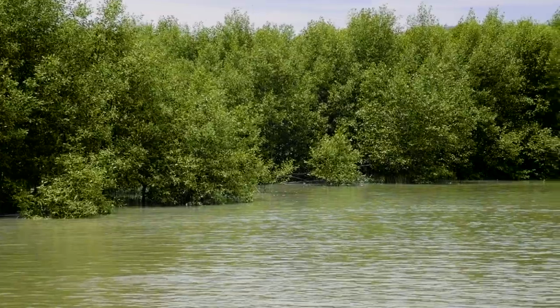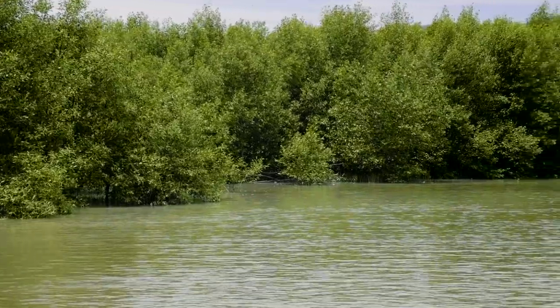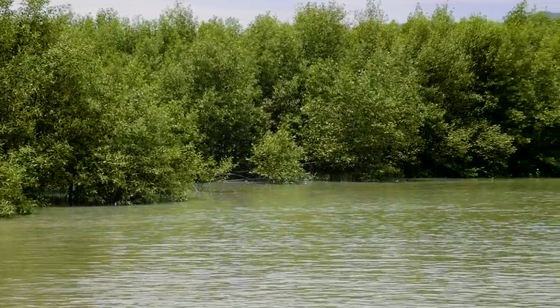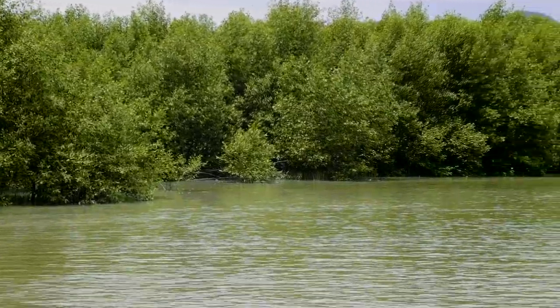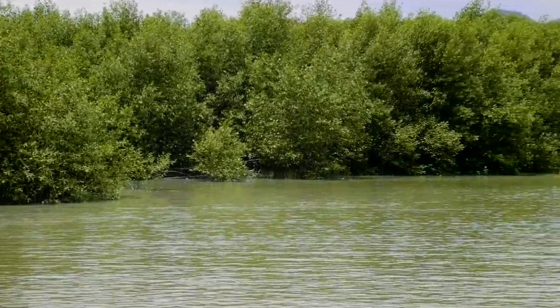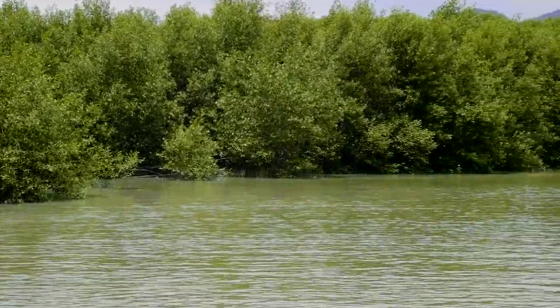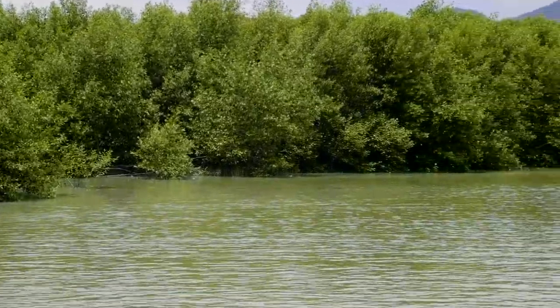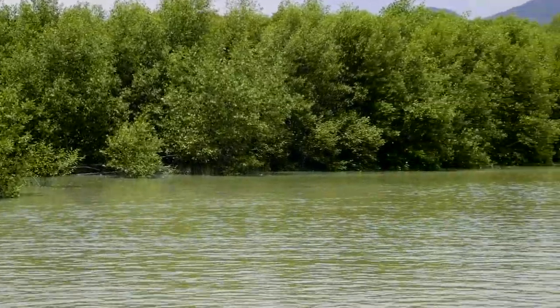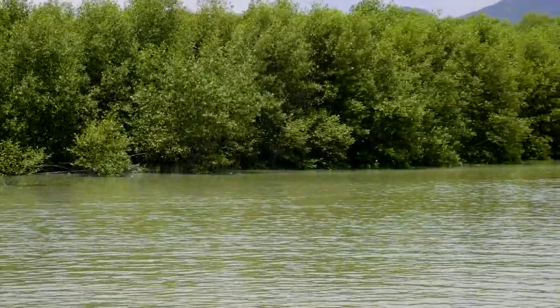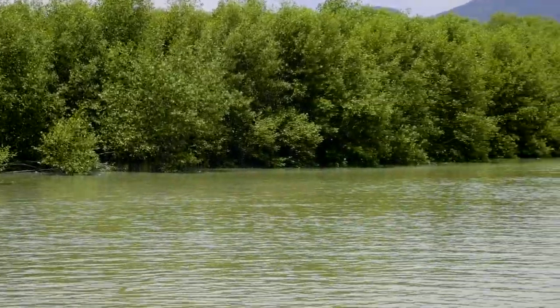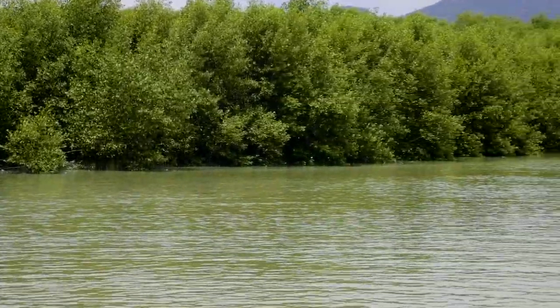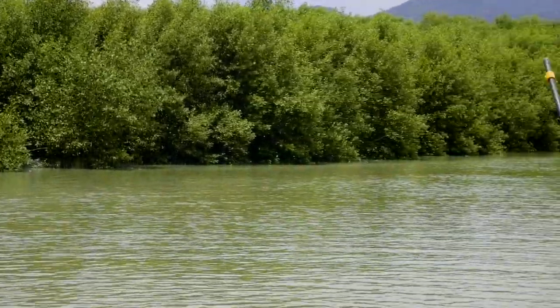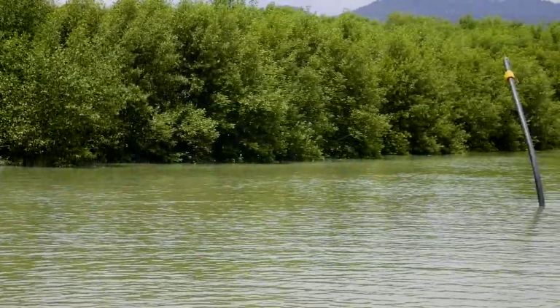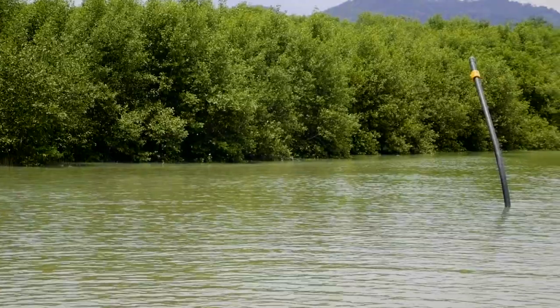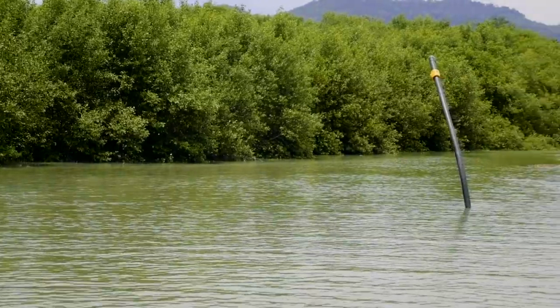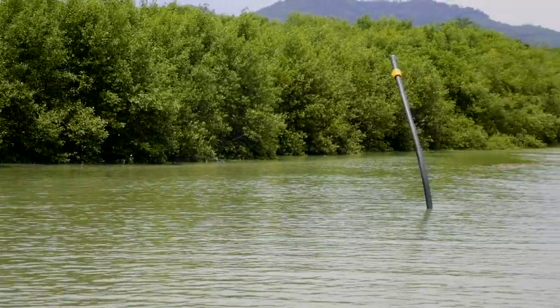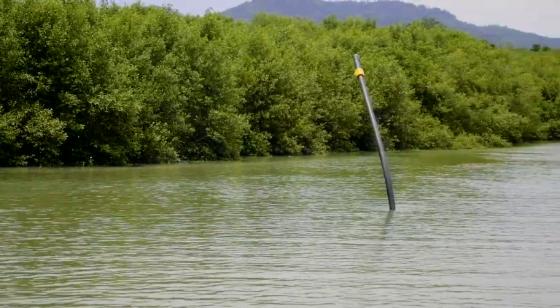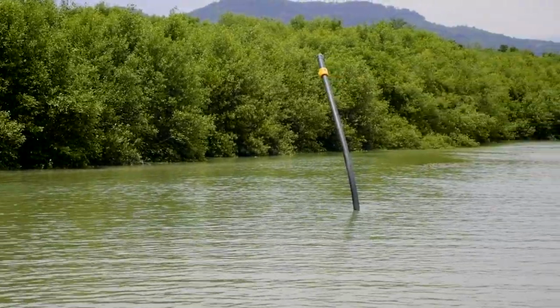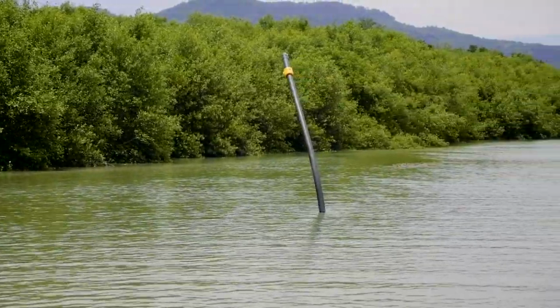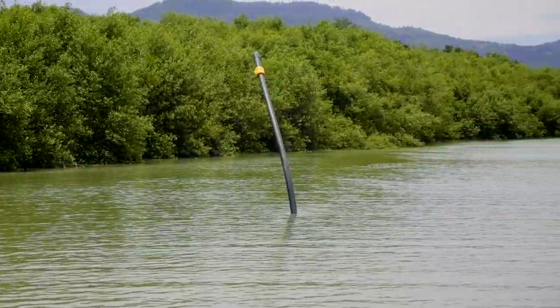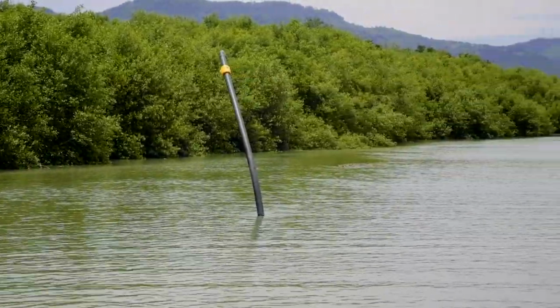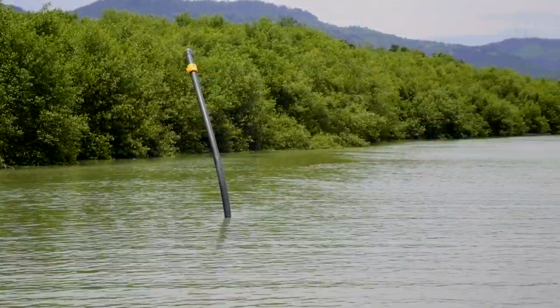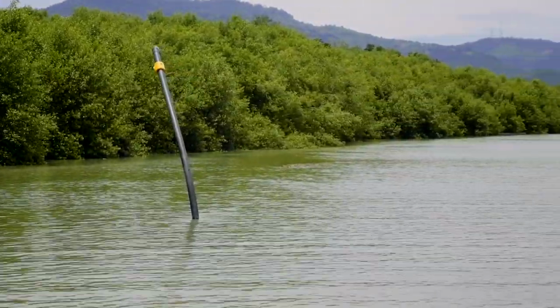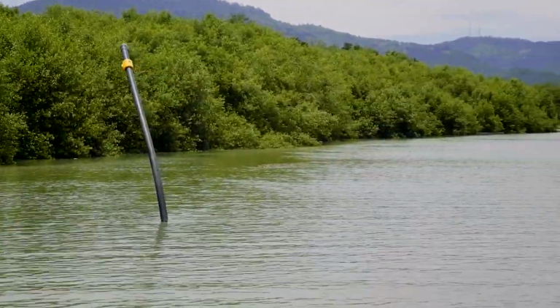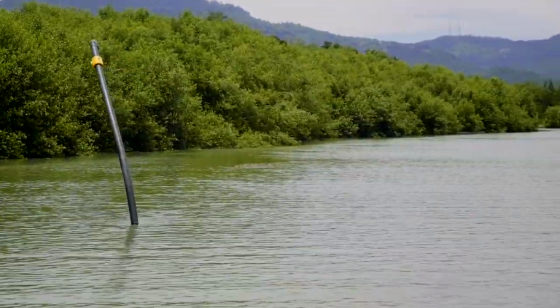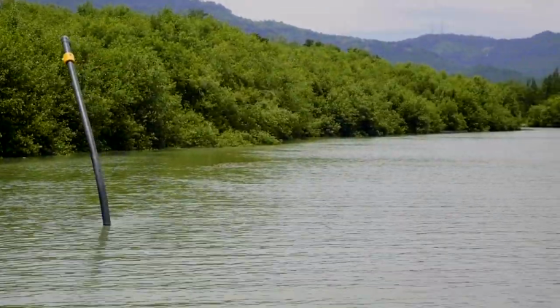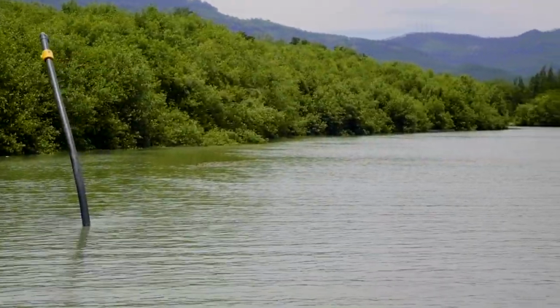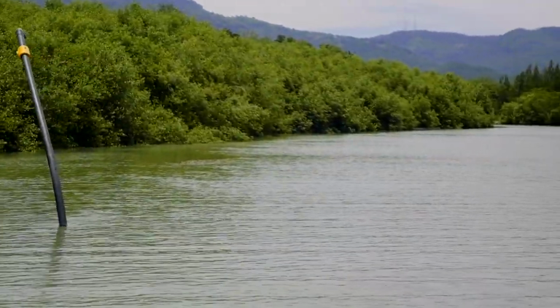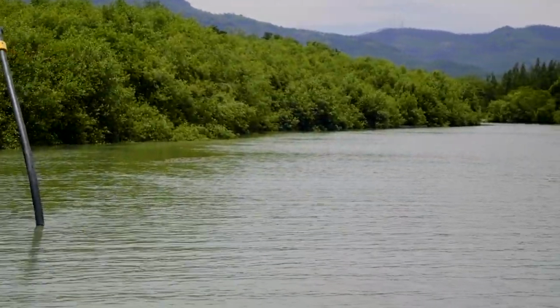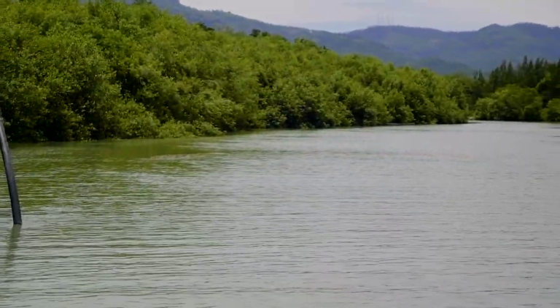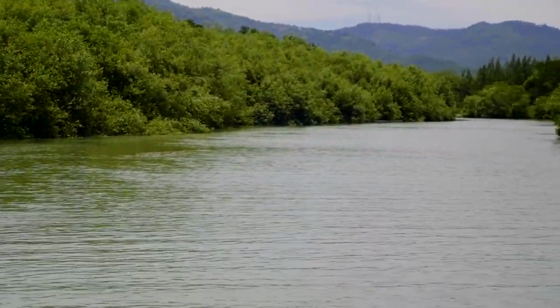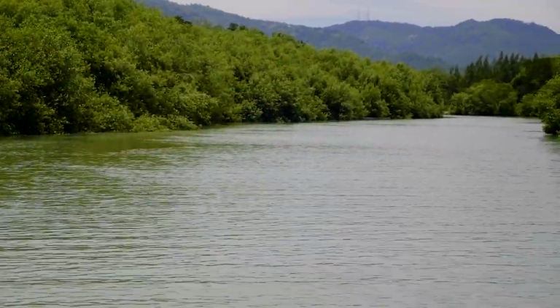We're coming down this river area, this estuary, and hopefully we'll be able to find one.